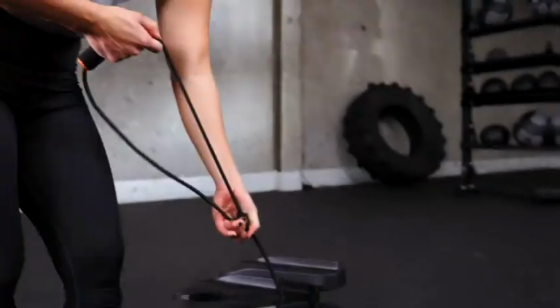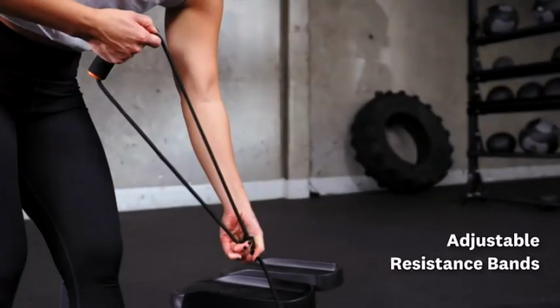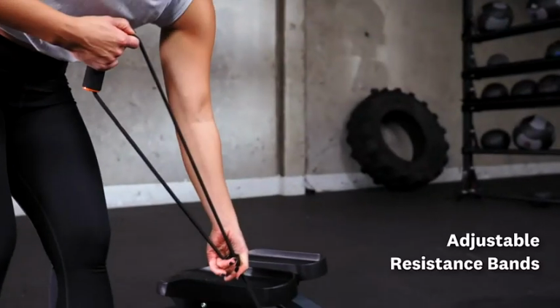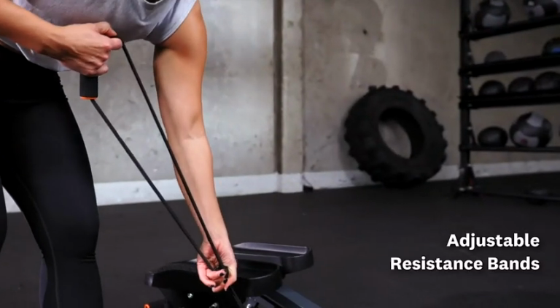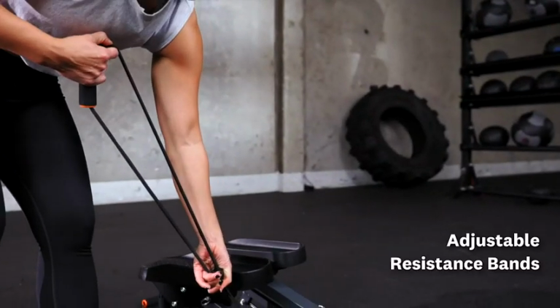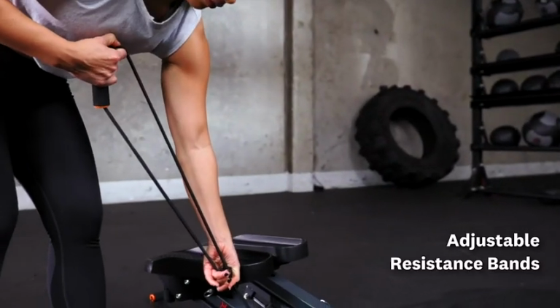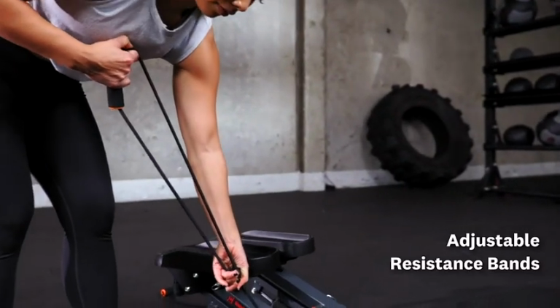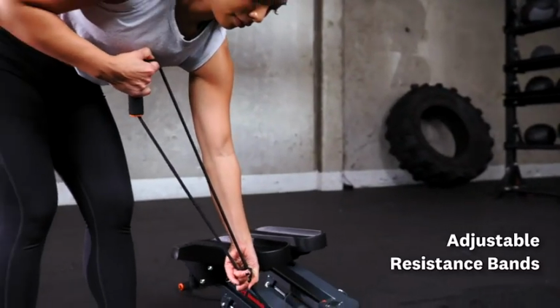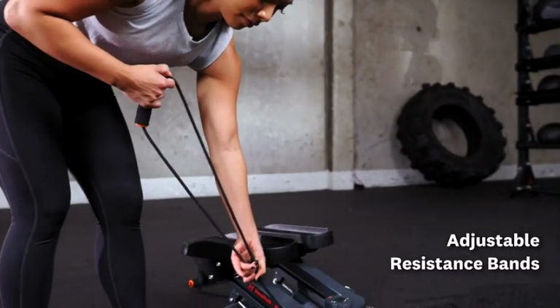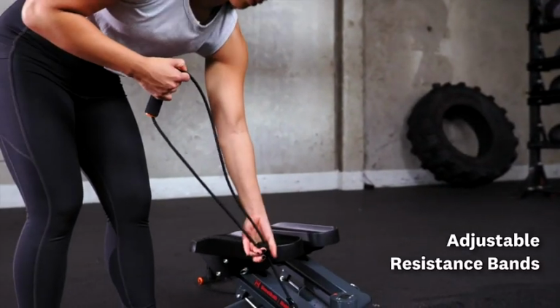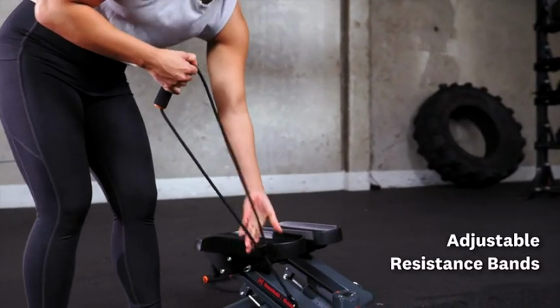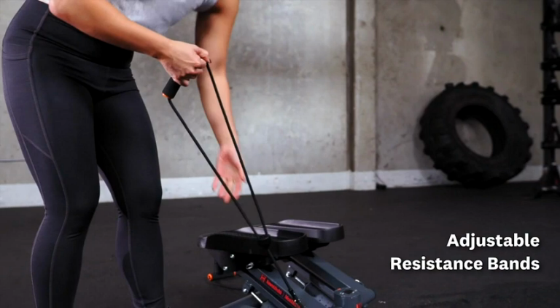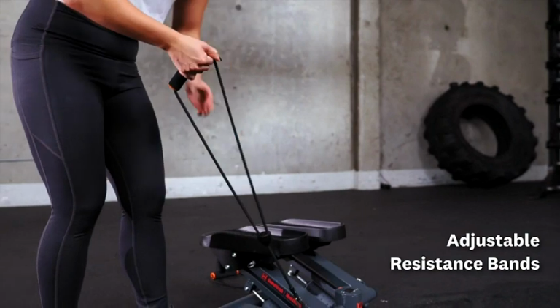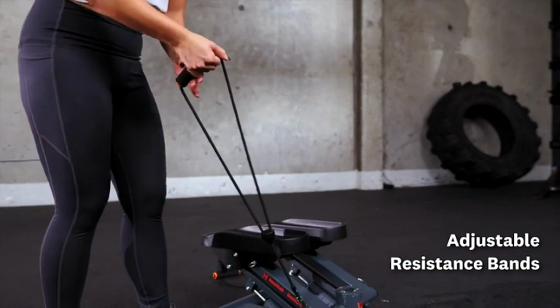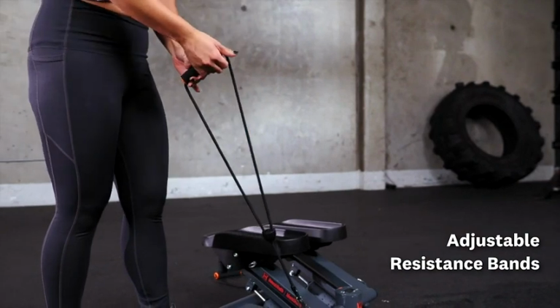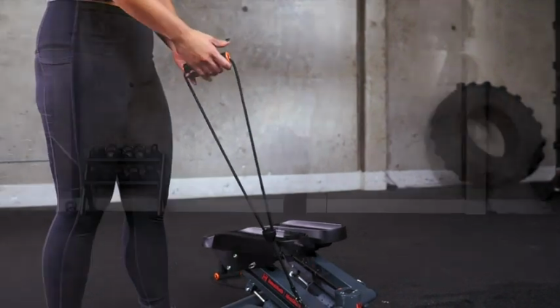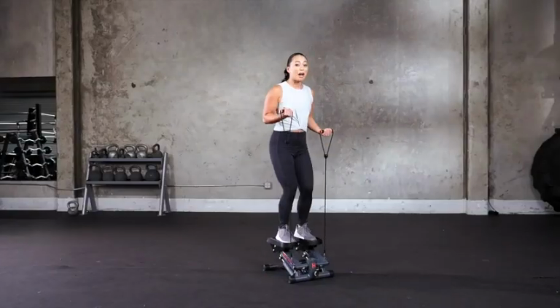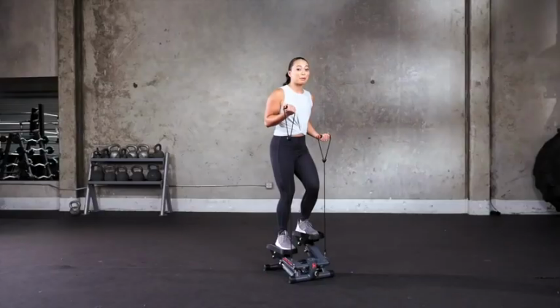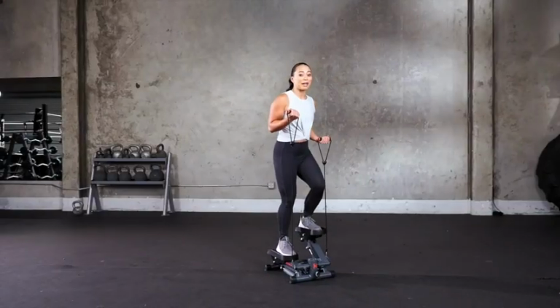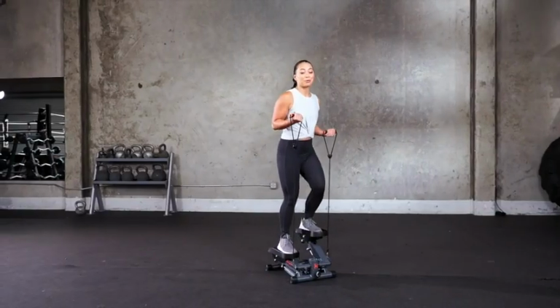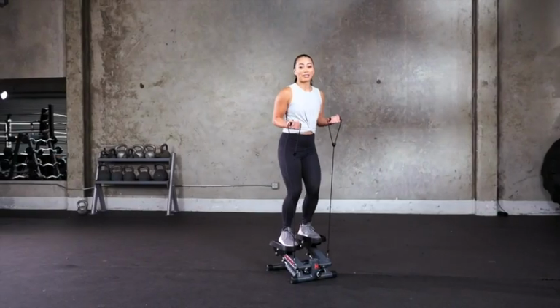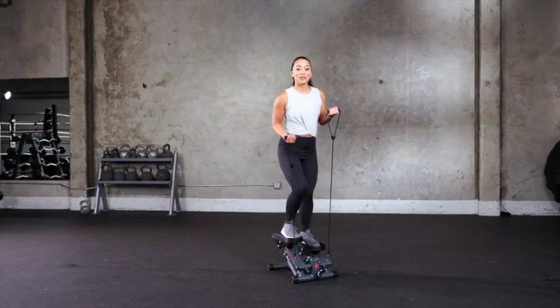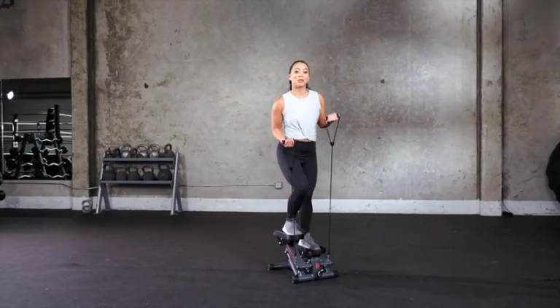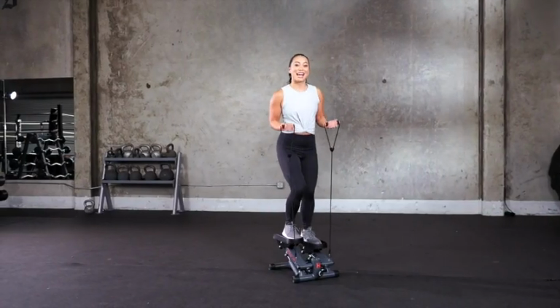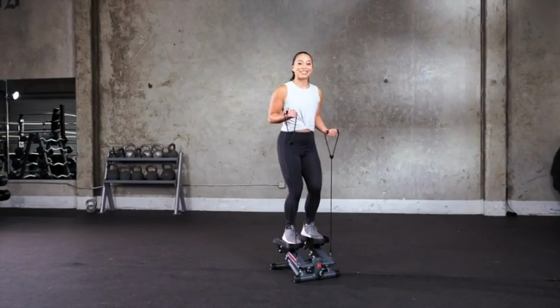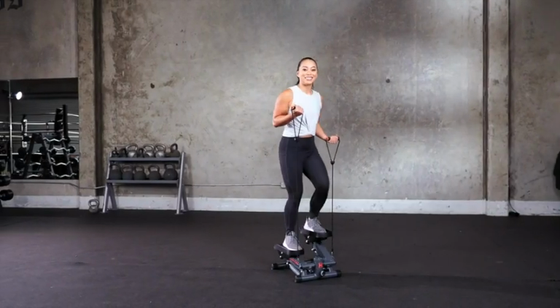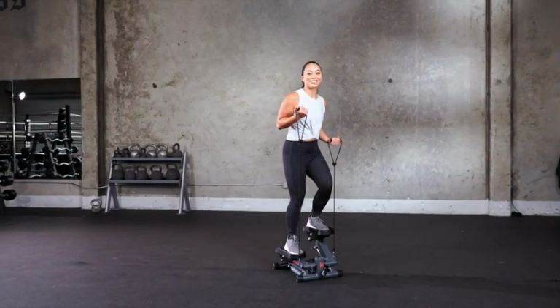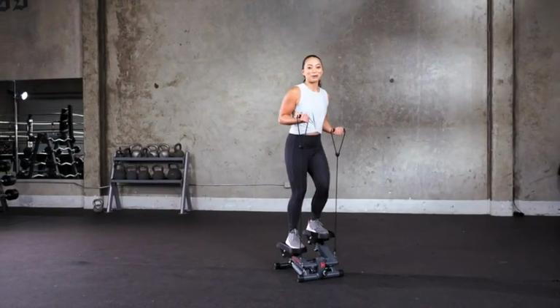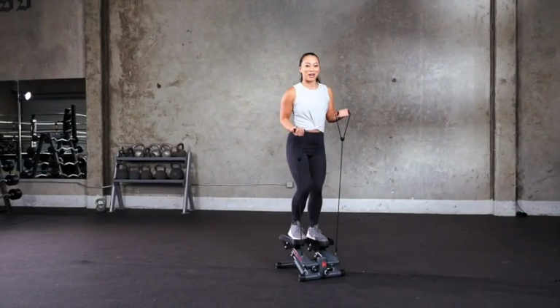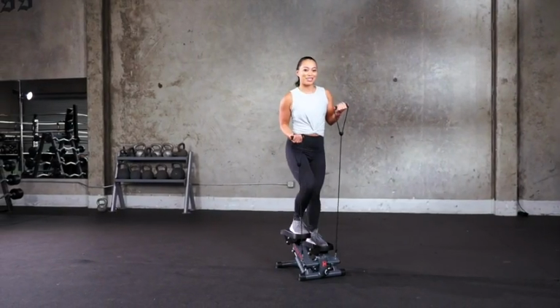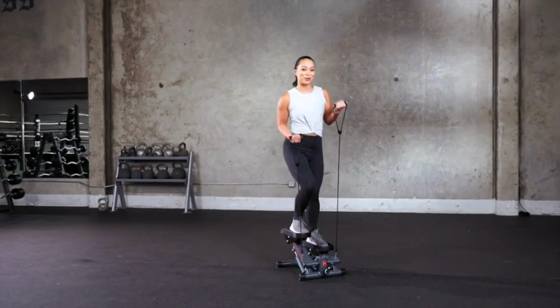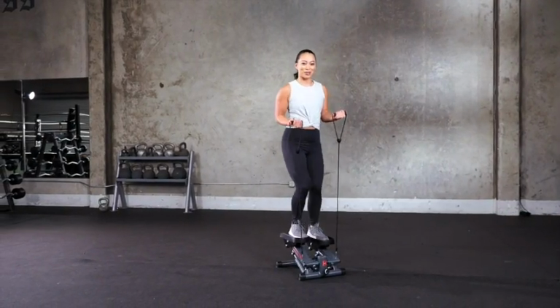These resistance bands are adjustable which means you can get a great upper body workout while tackling your lower body and core.